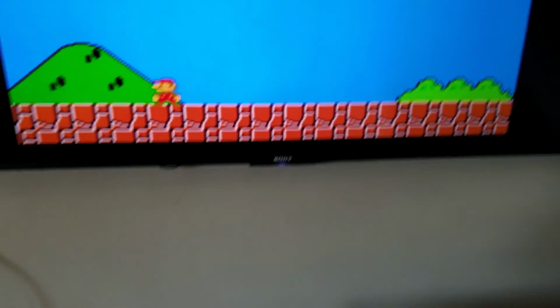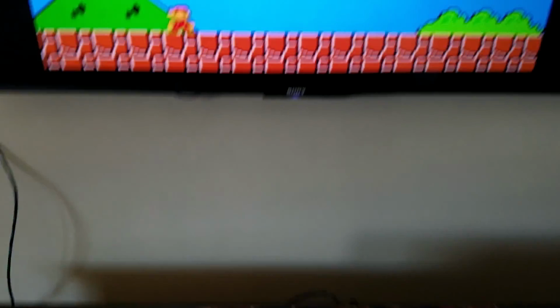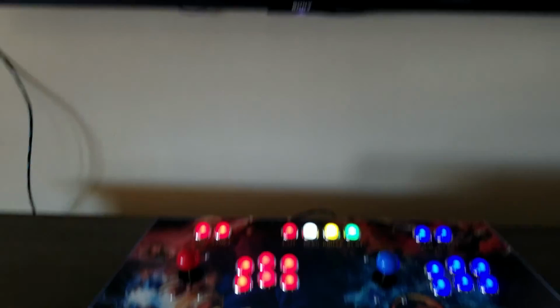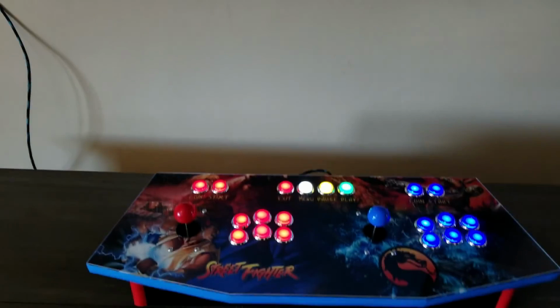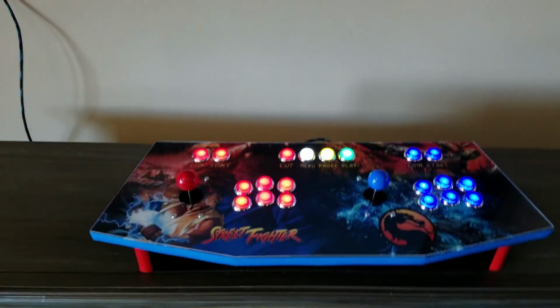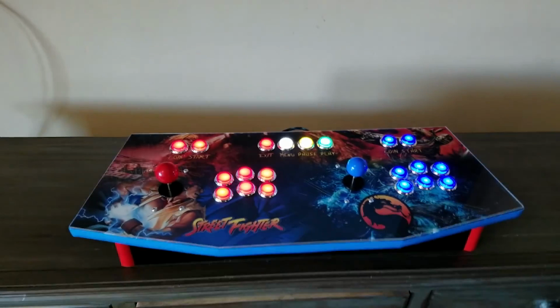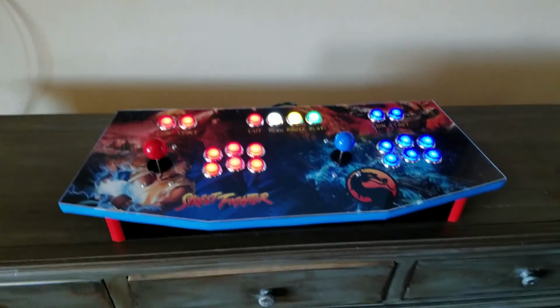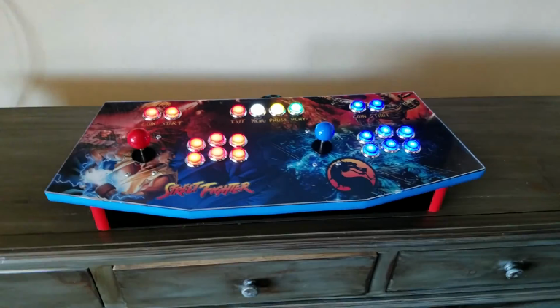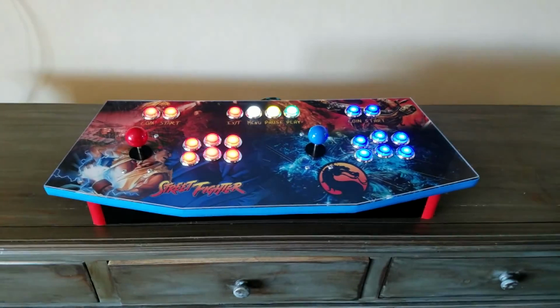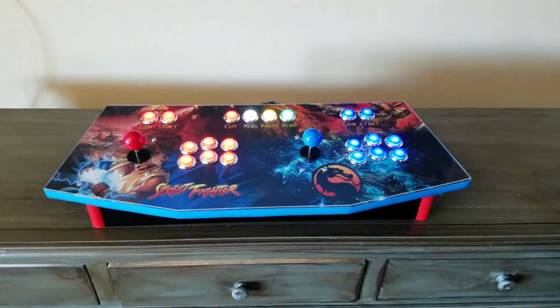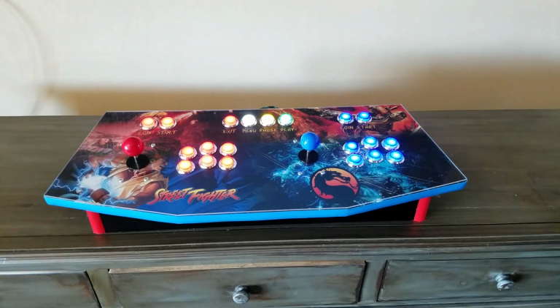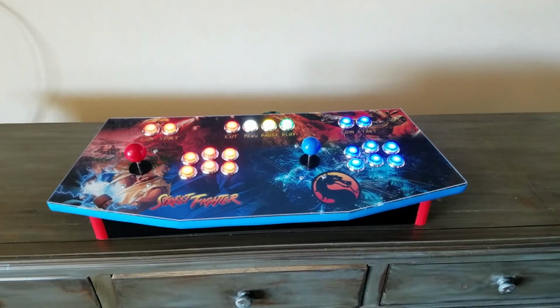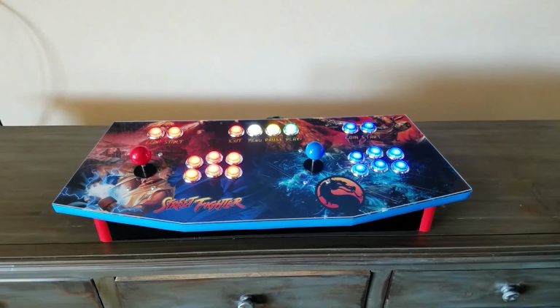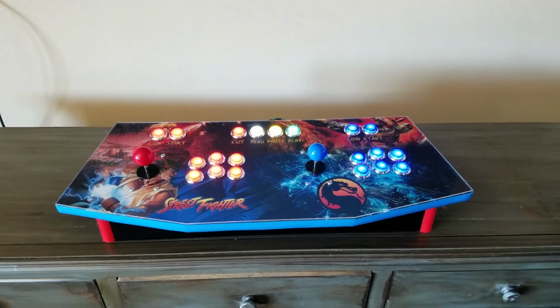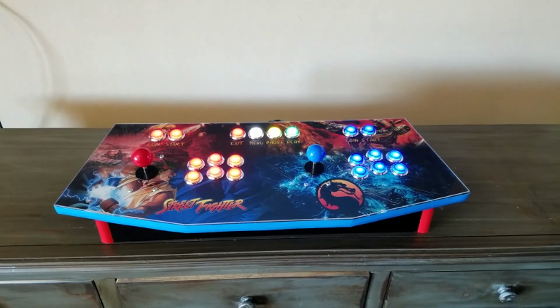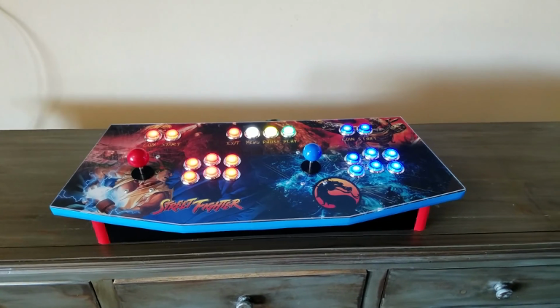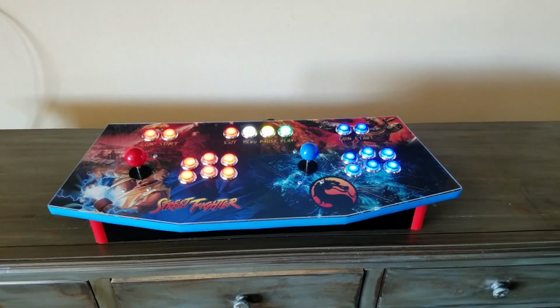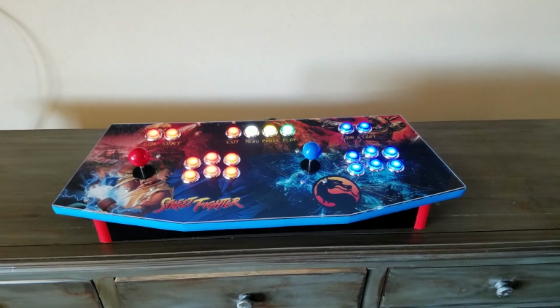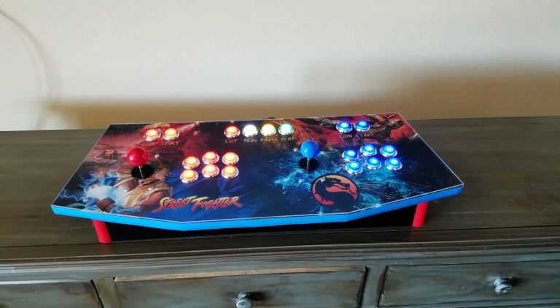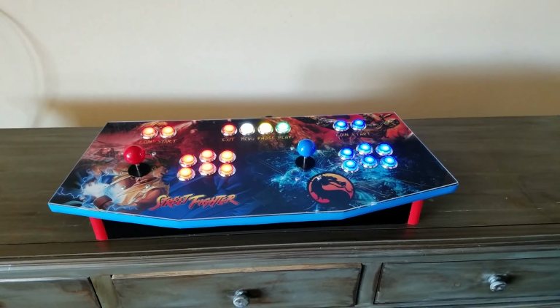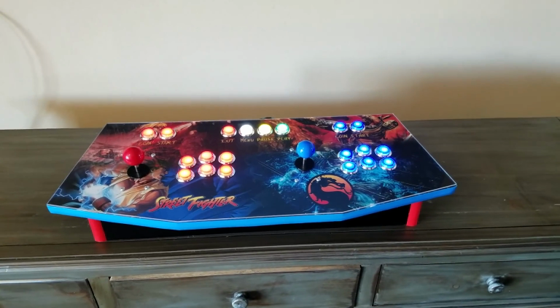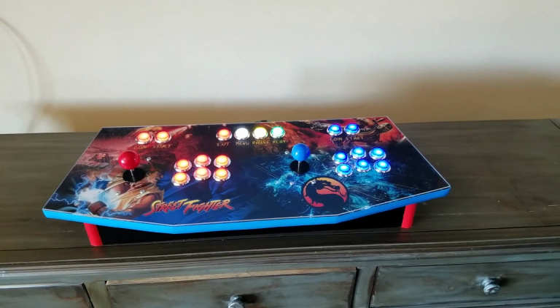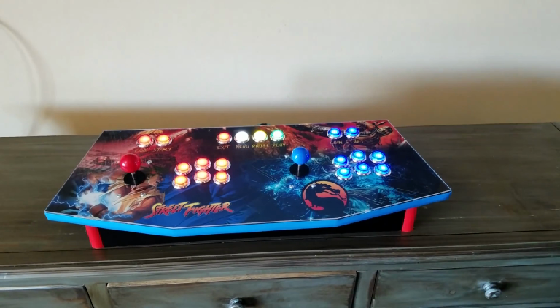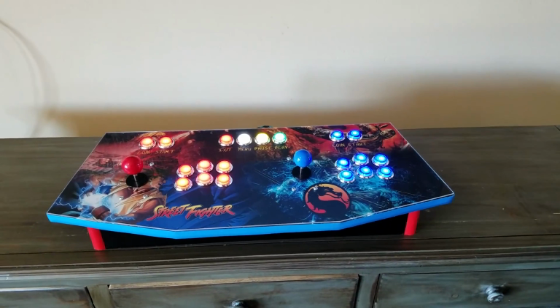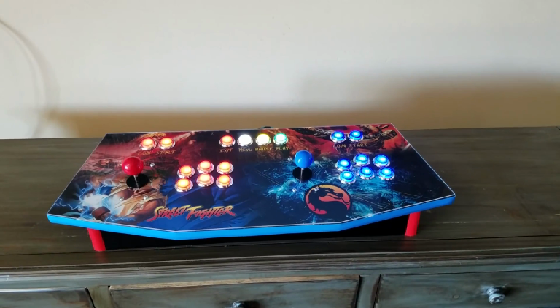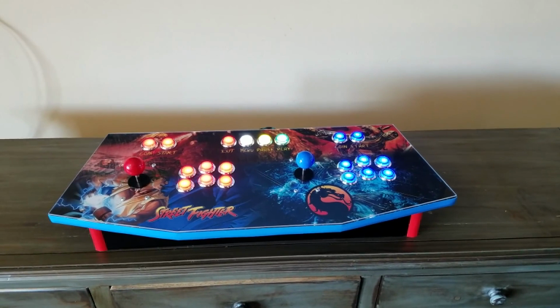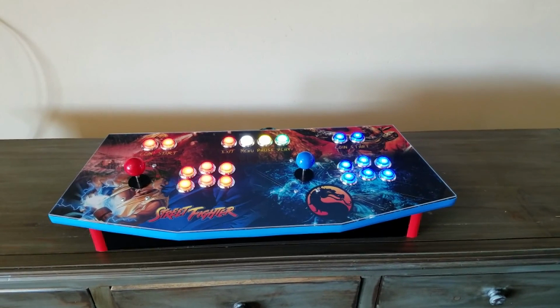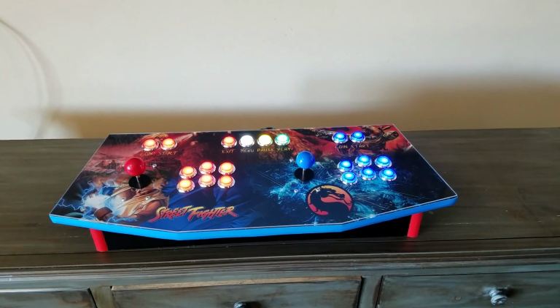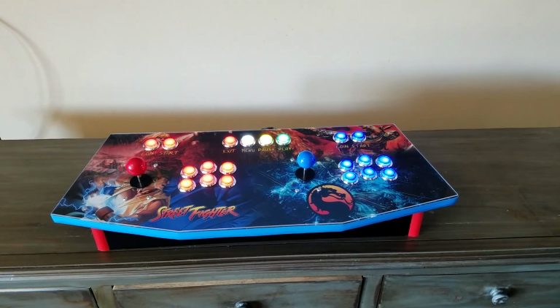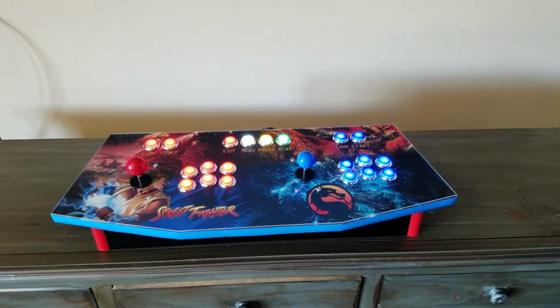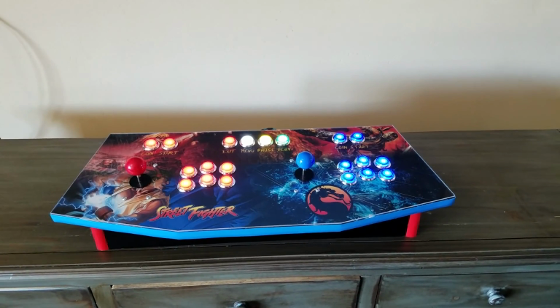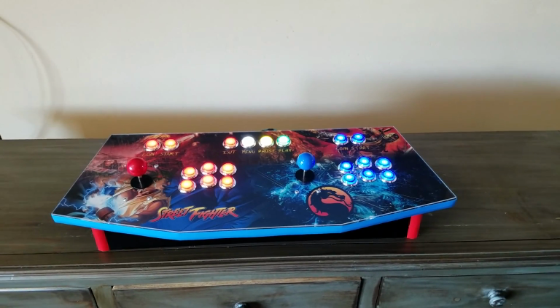So there you go — visit GameRoomSolutions.com, we have more information on this. It's our new control panel and we're really excited to show it to you. Thanks.